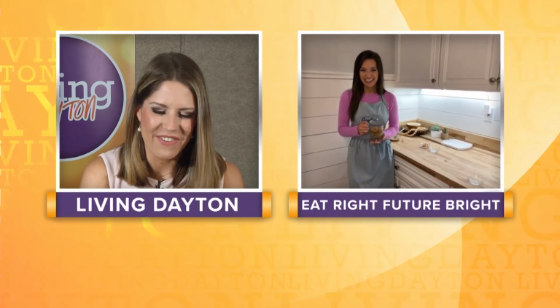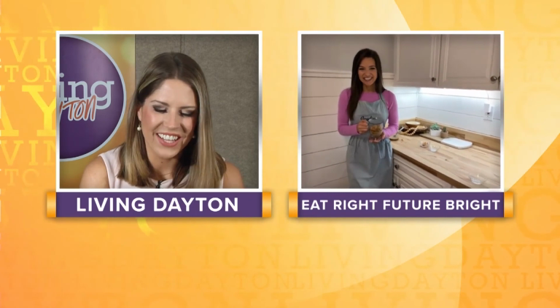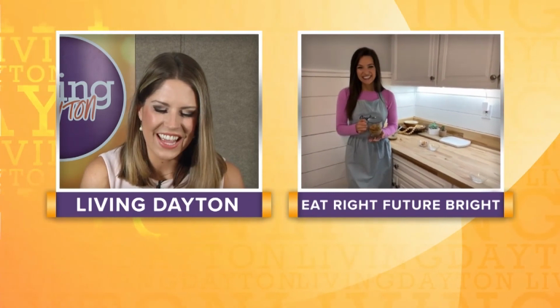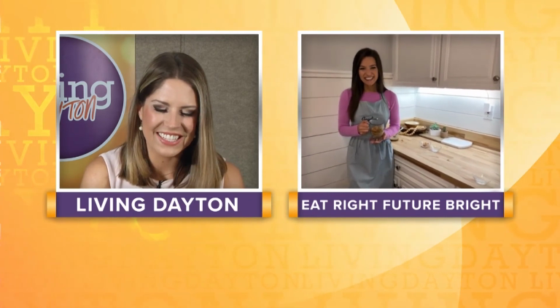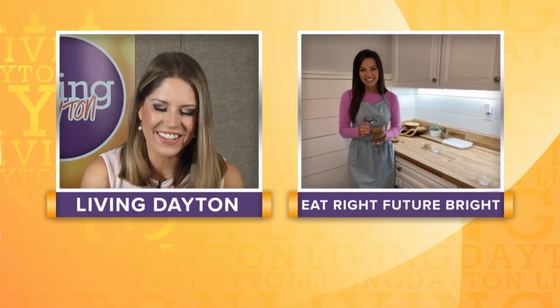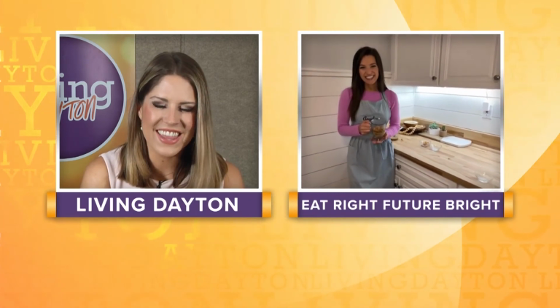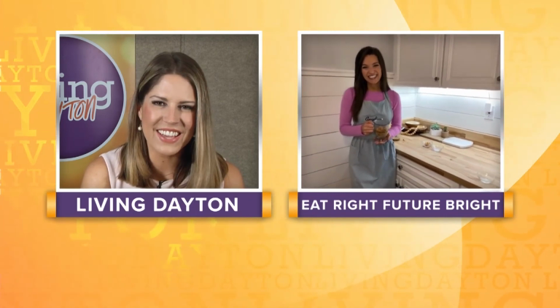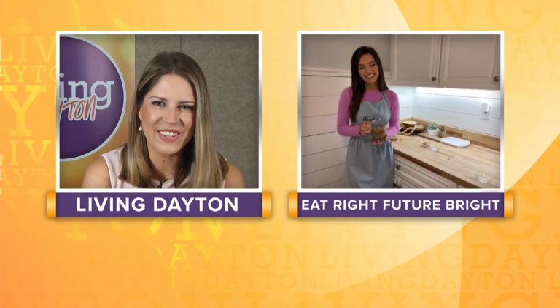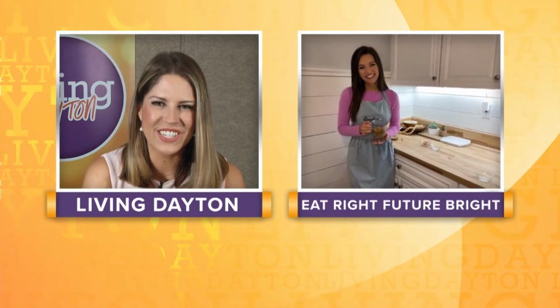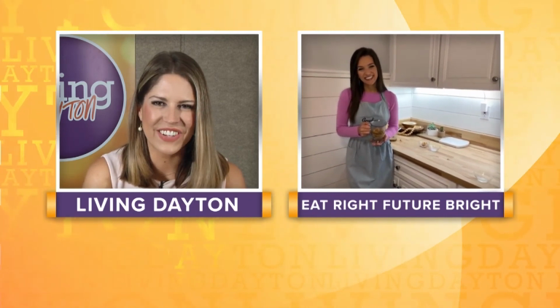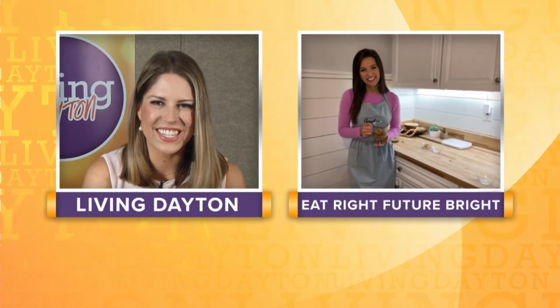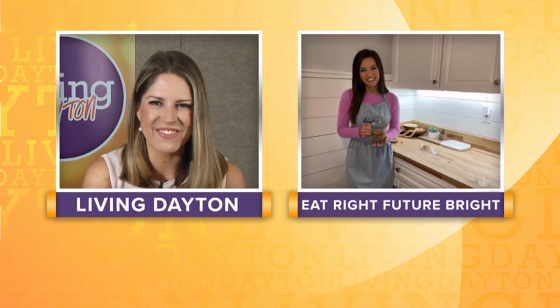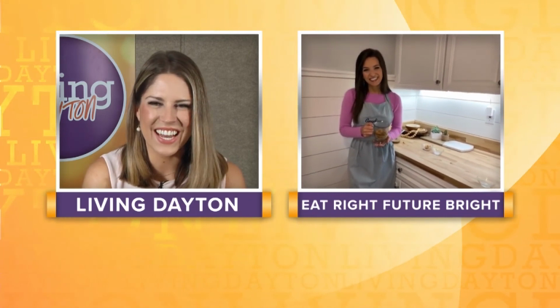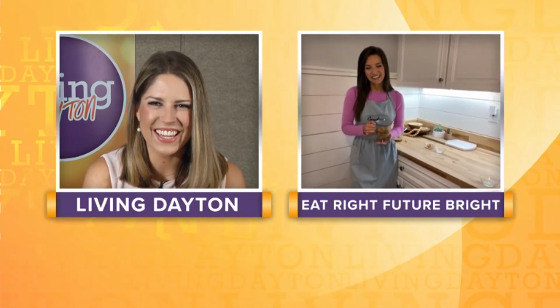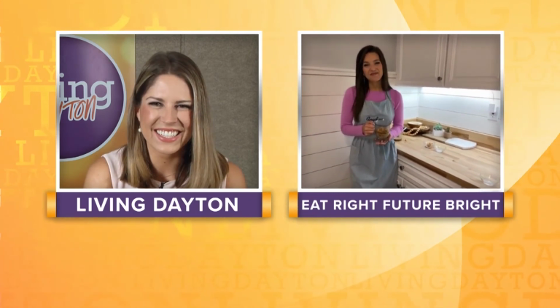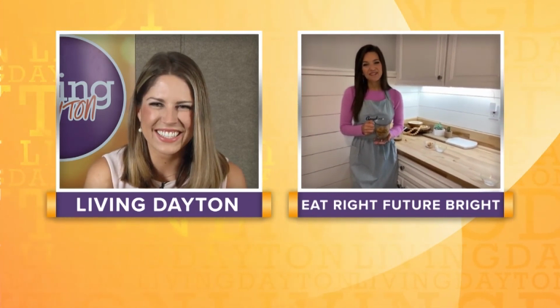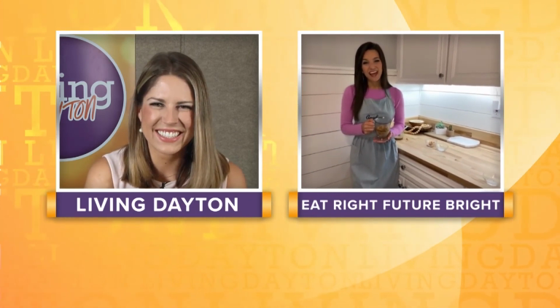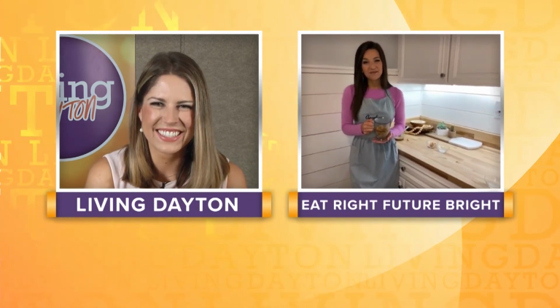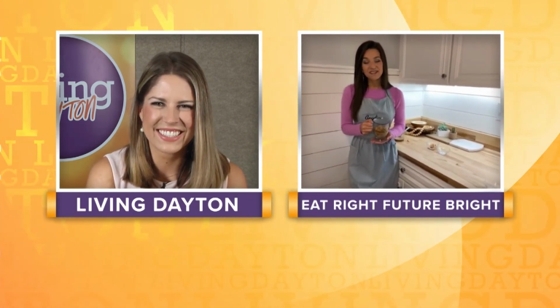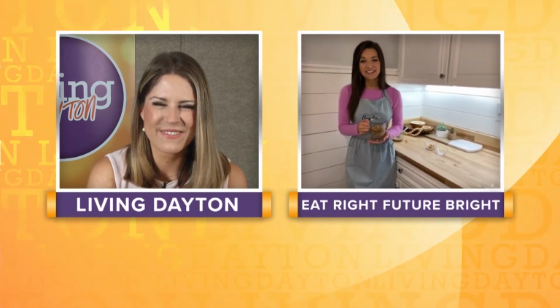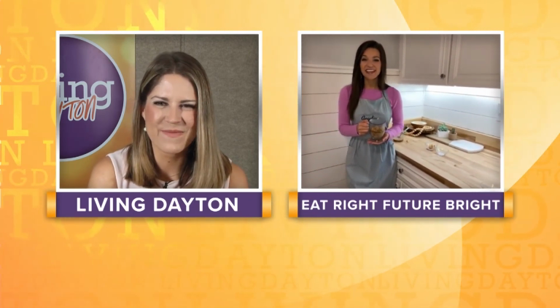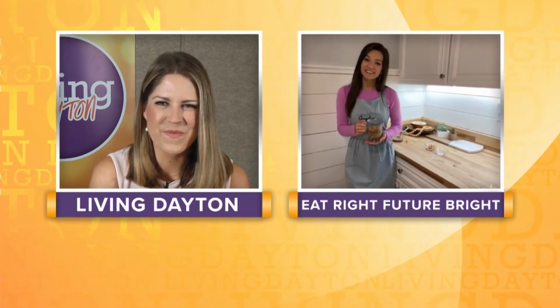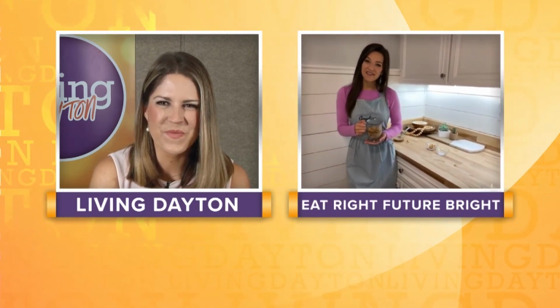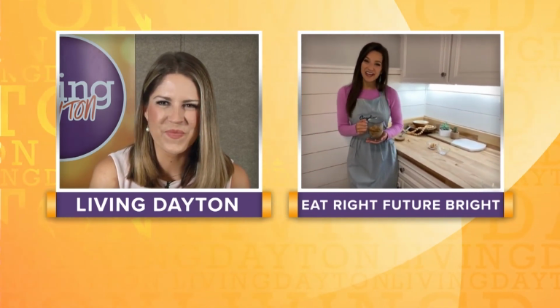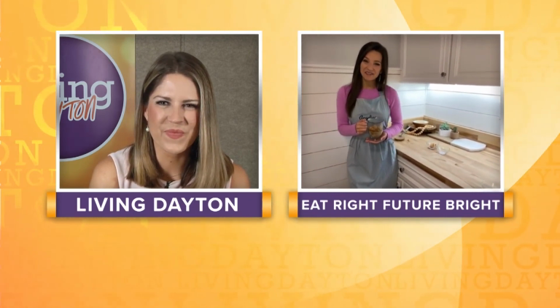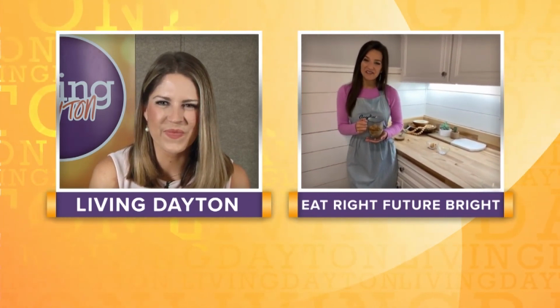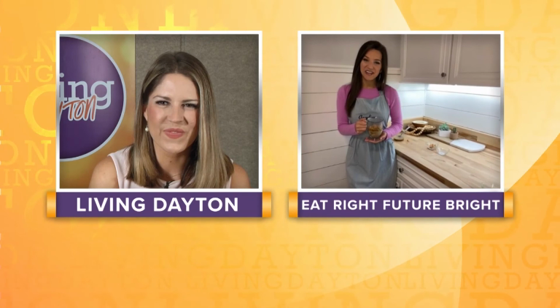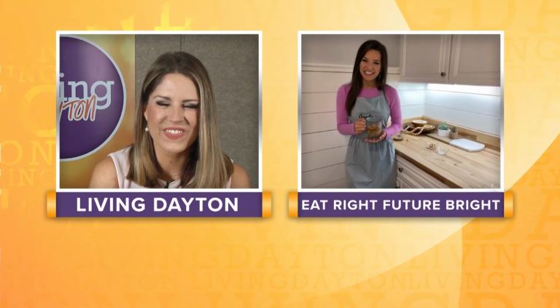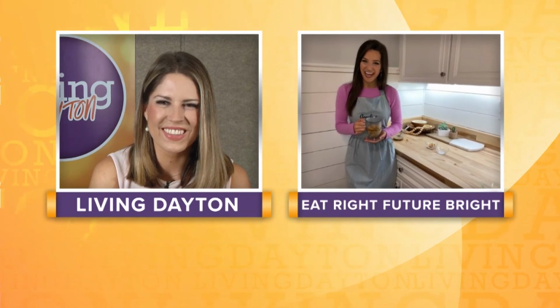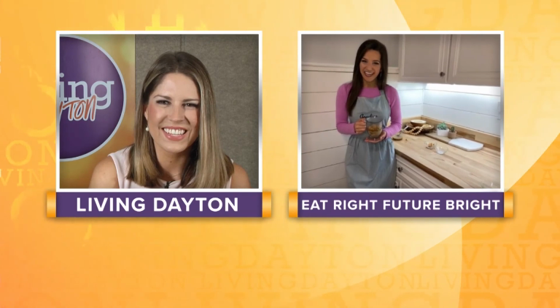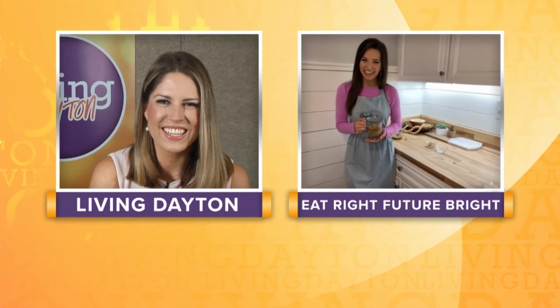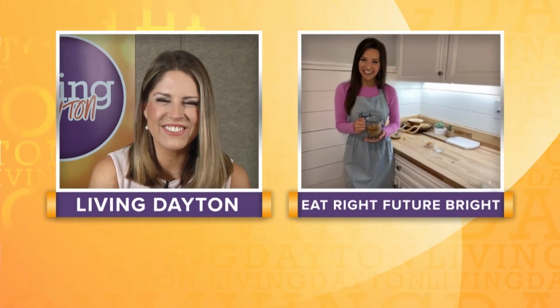Angelica, thank you so much for your time today. Absolutely. Thank you so much, Emily. Have a great day. You too.